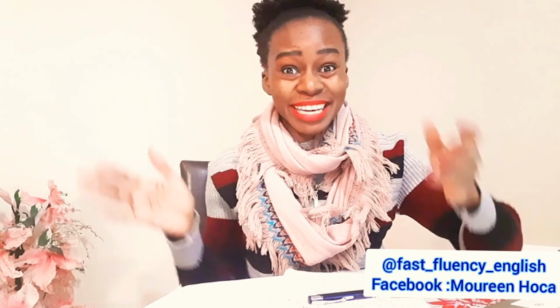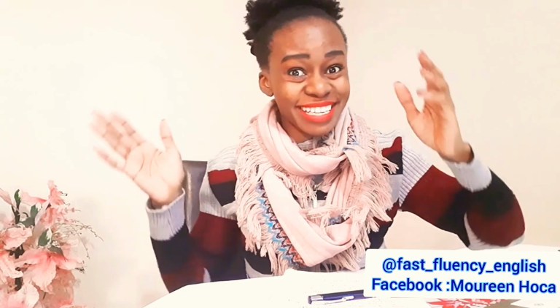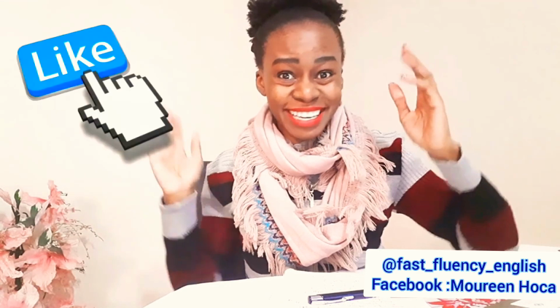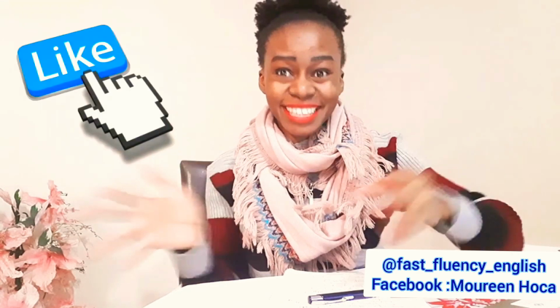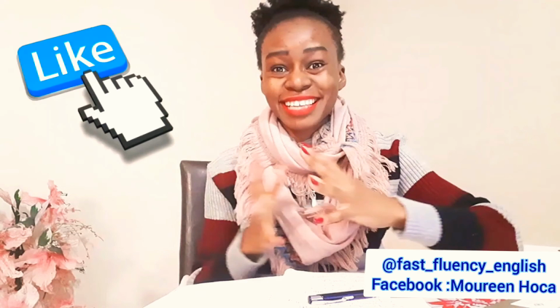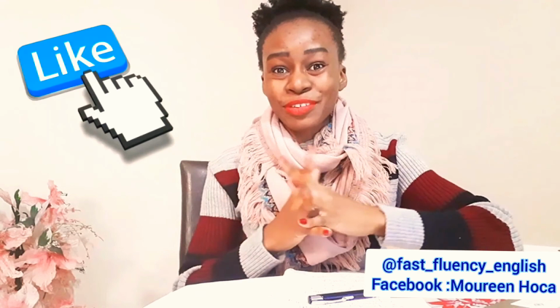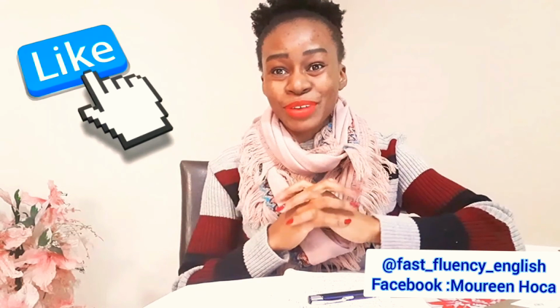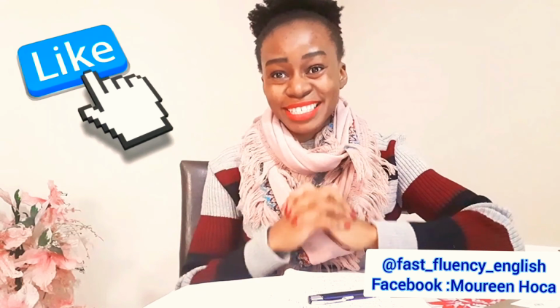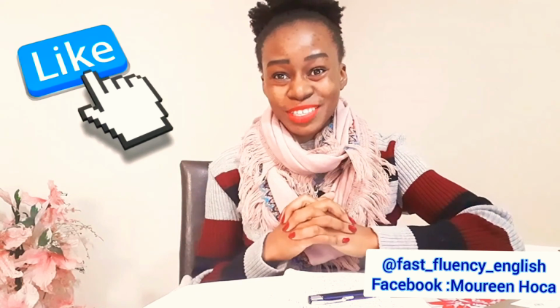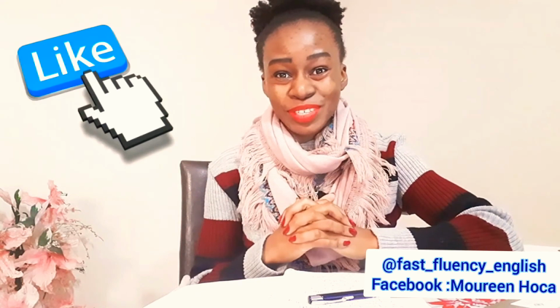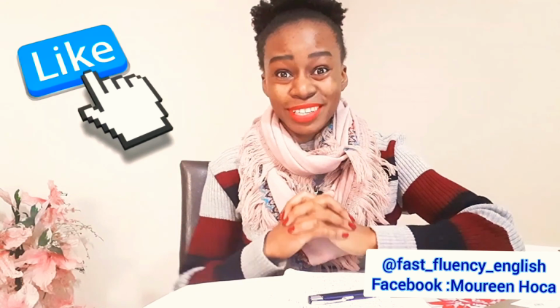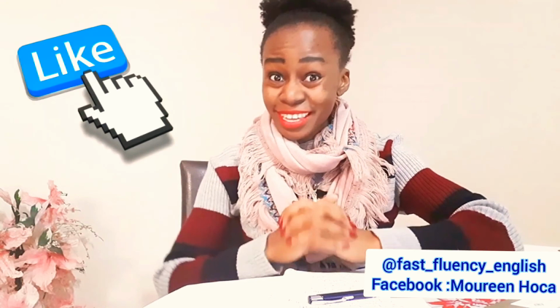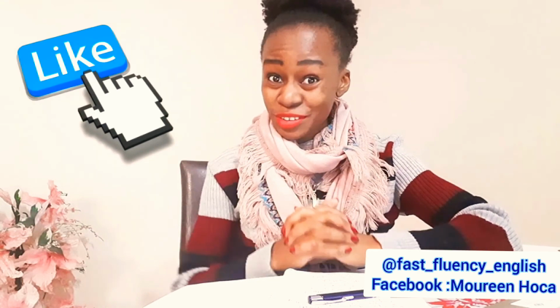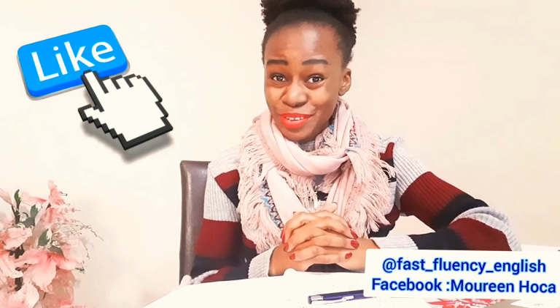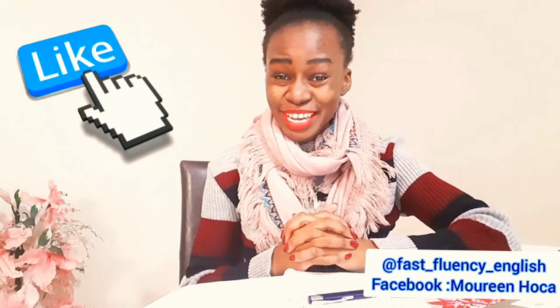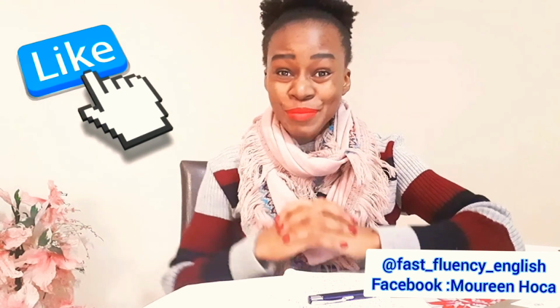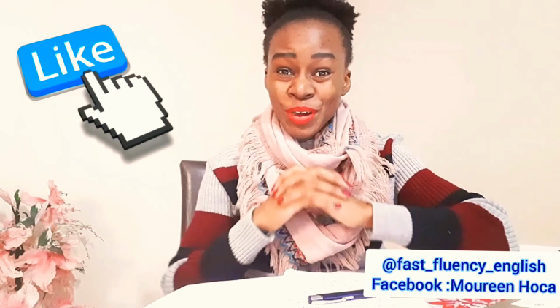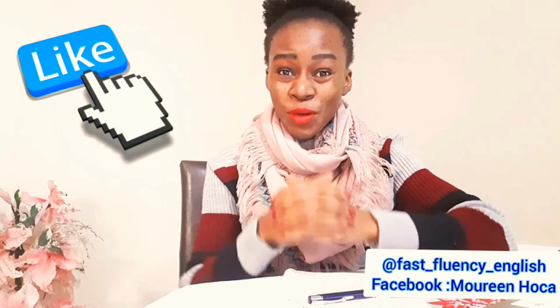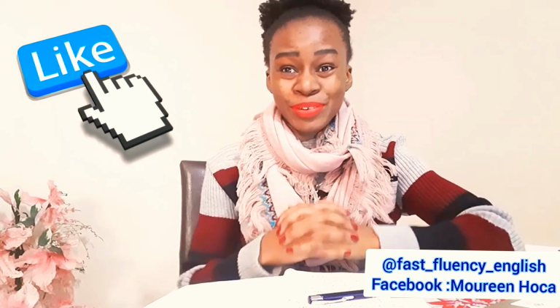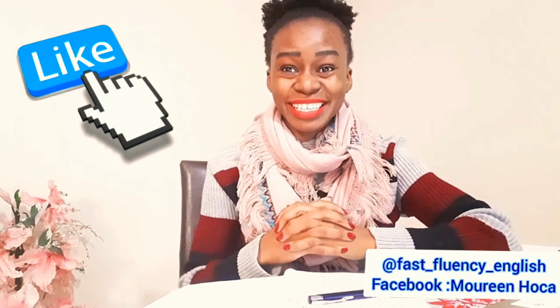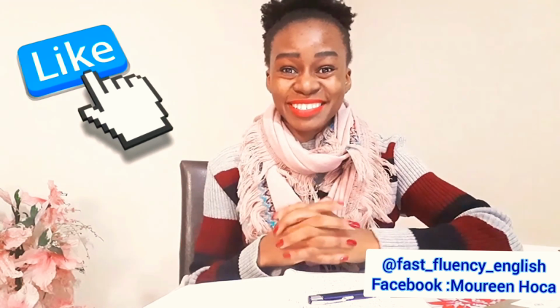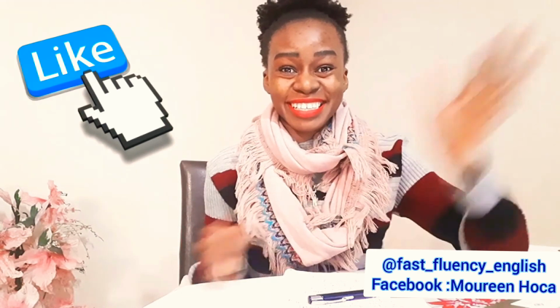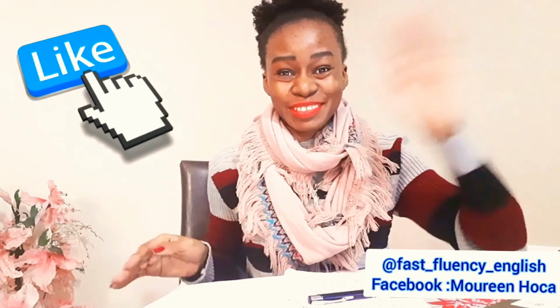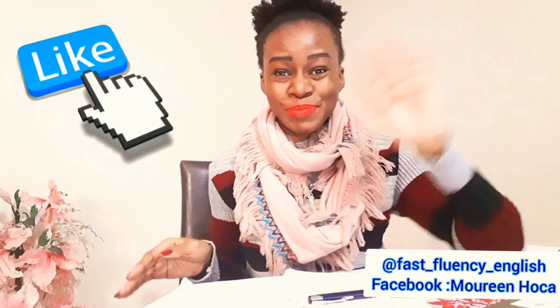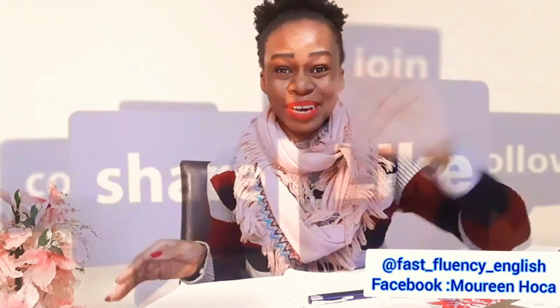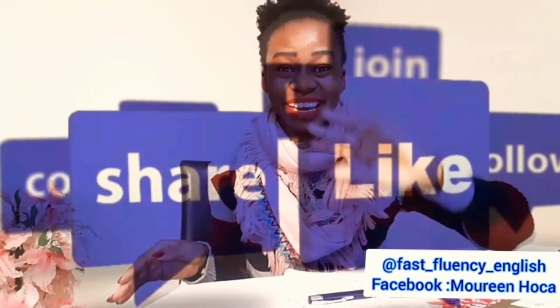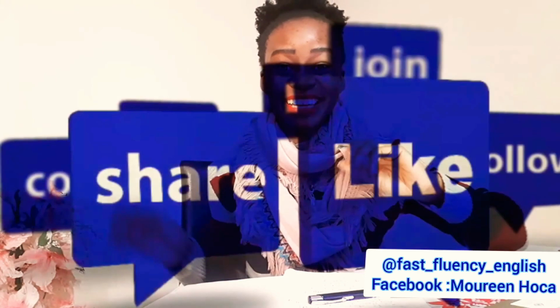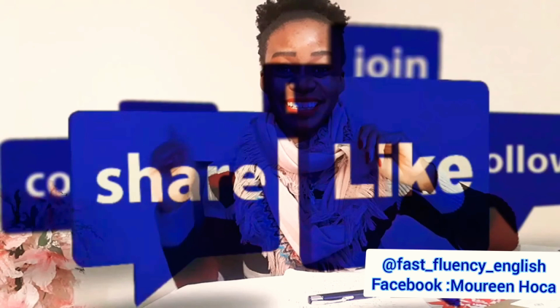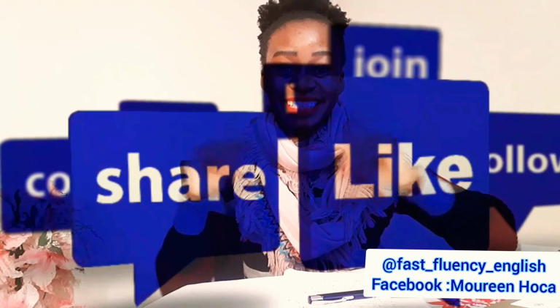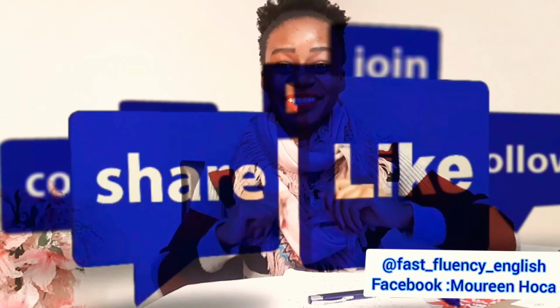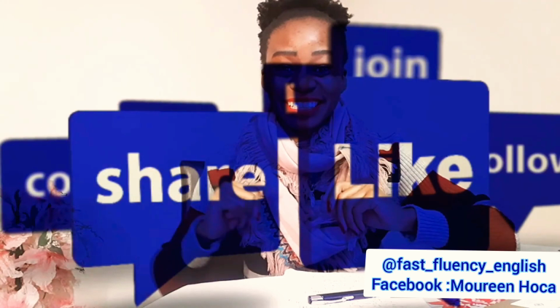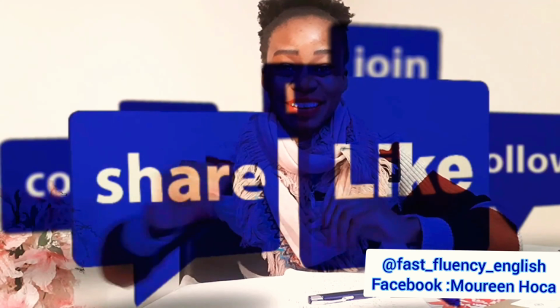And that's how you answer this question. Thank you for your time. Hope you understood this. Bye-bye, see you next time.